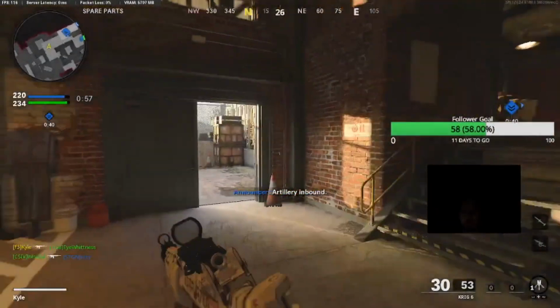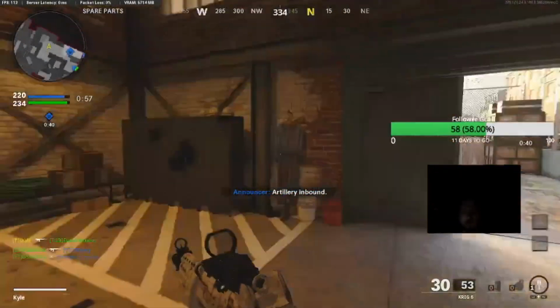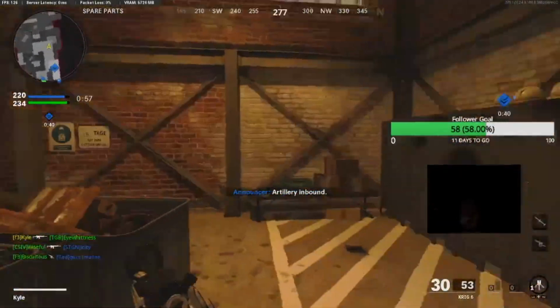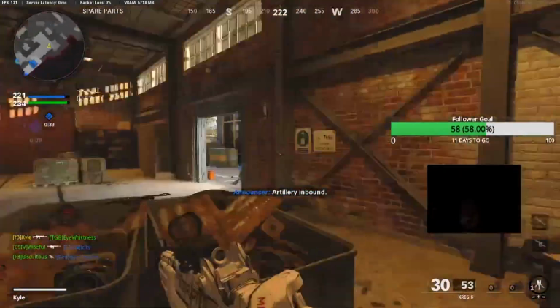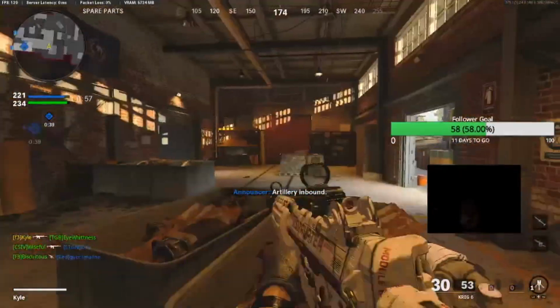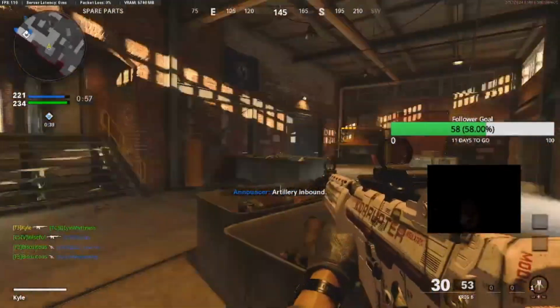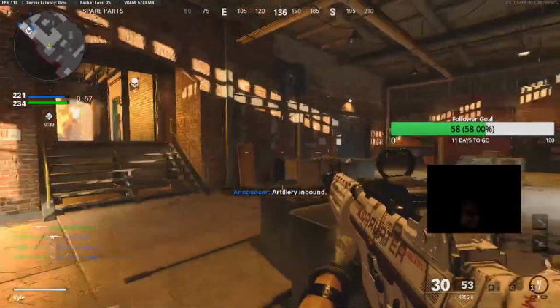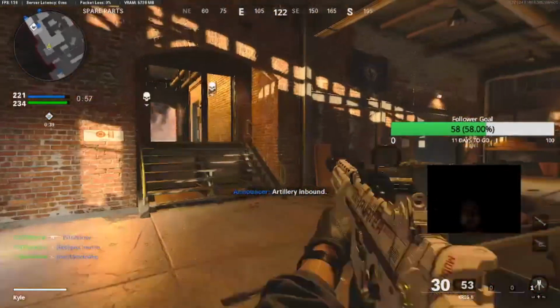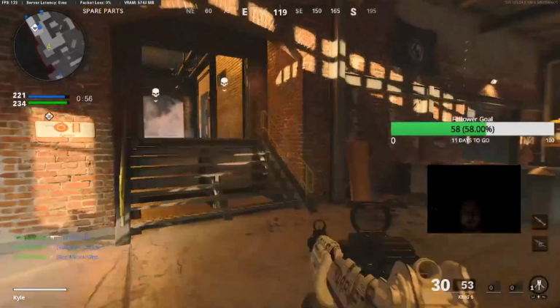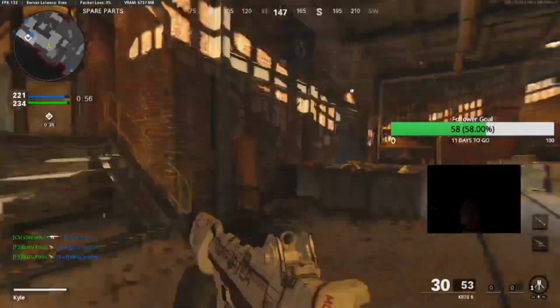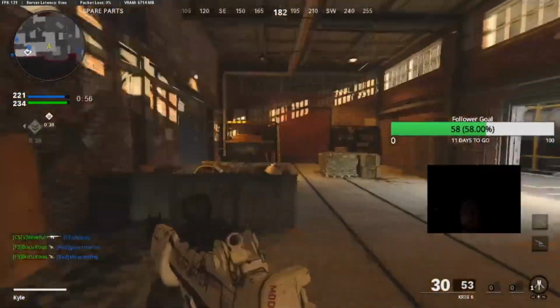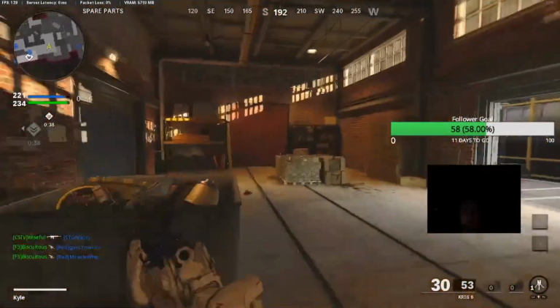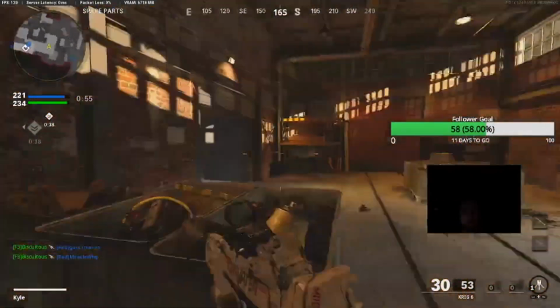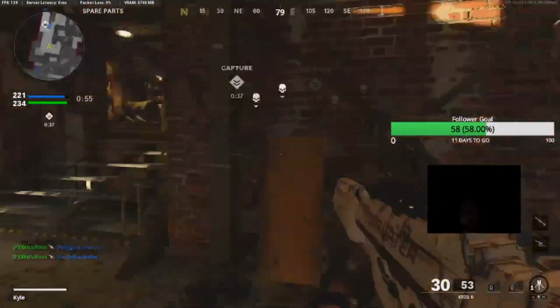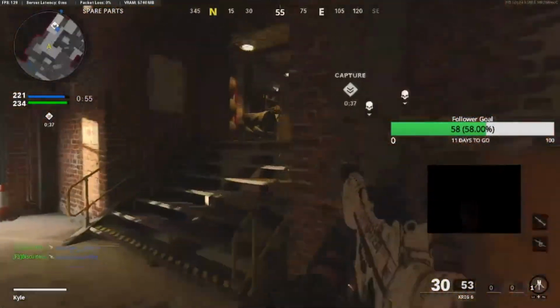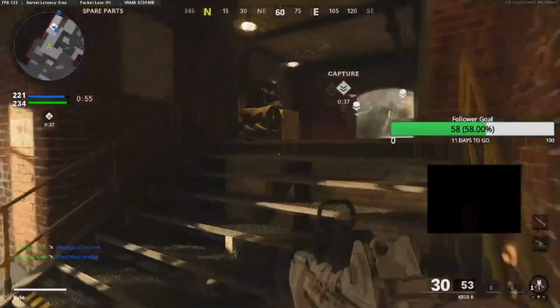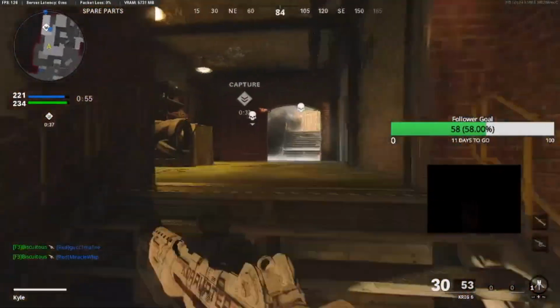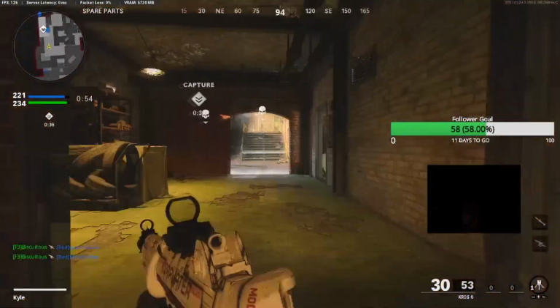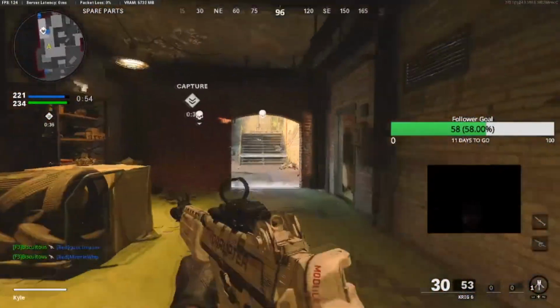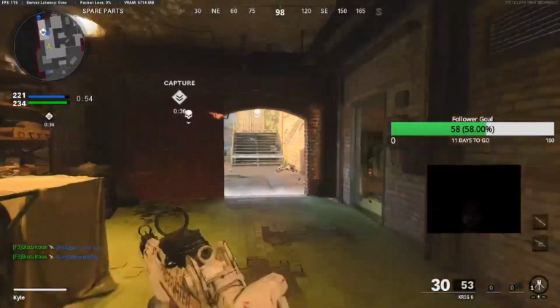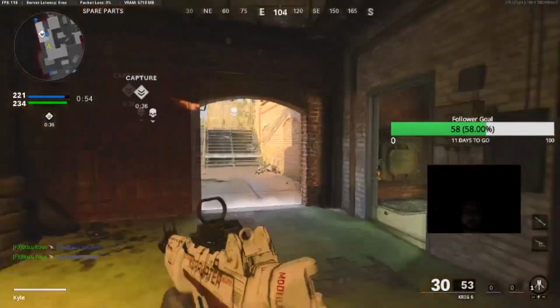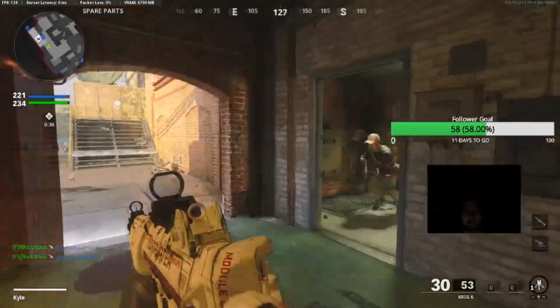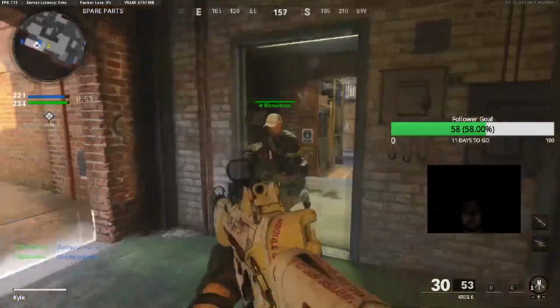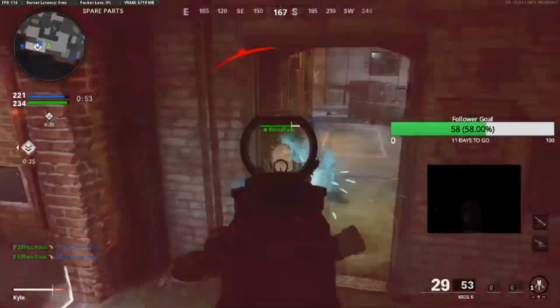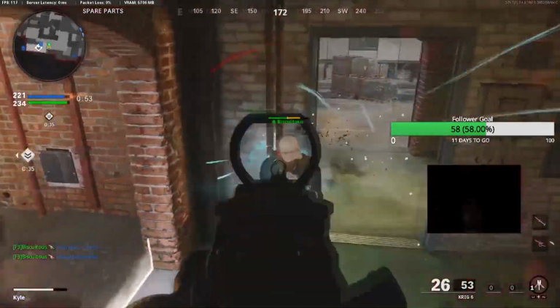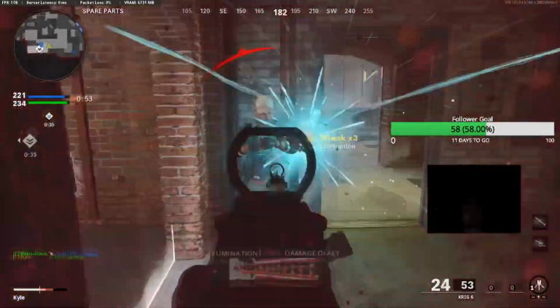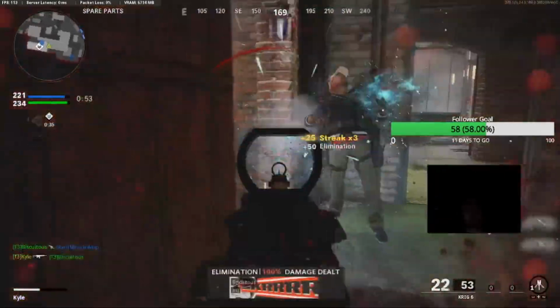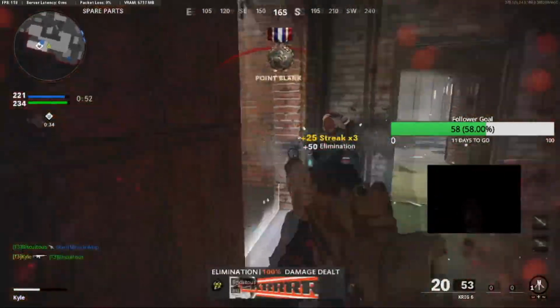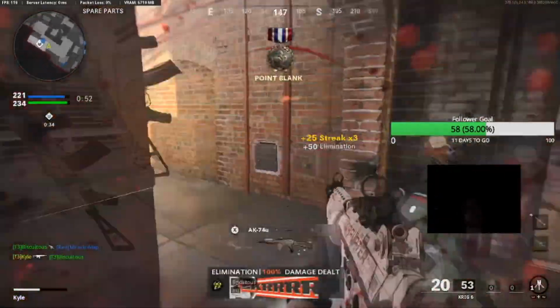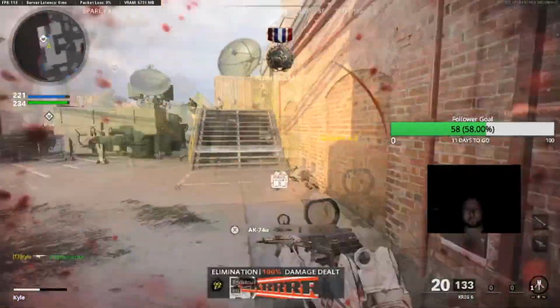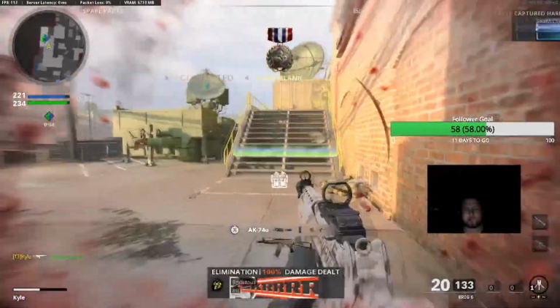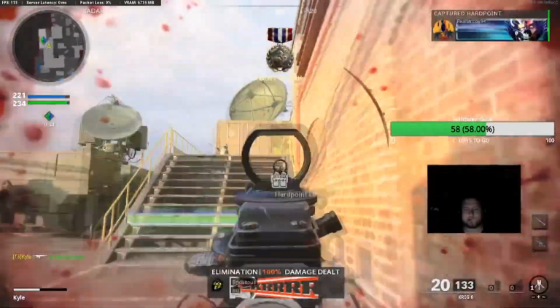Kyle returns for the number three play, single-handedly breaking the hill with a four-piece as he secures the hill, next spawns, and the map.